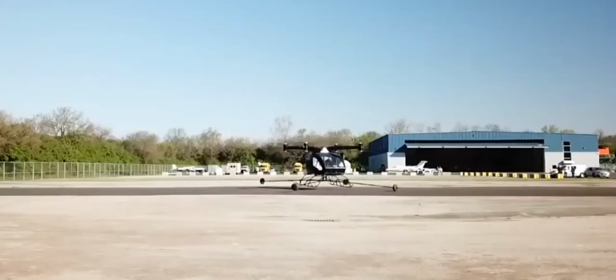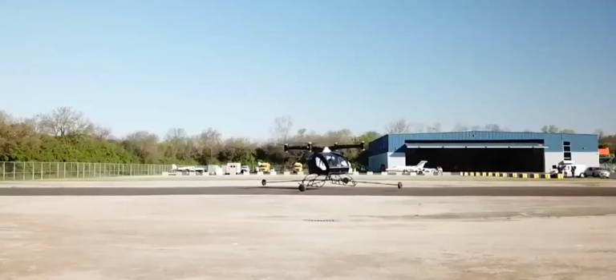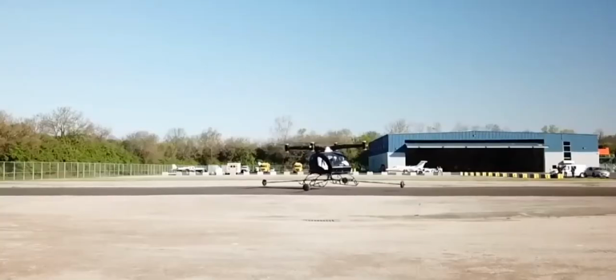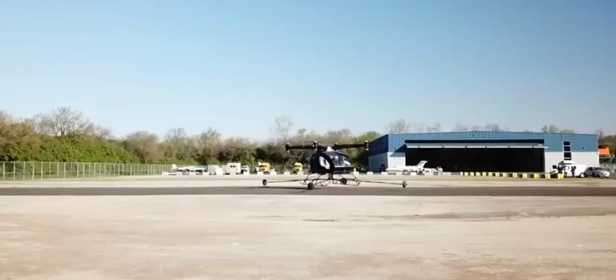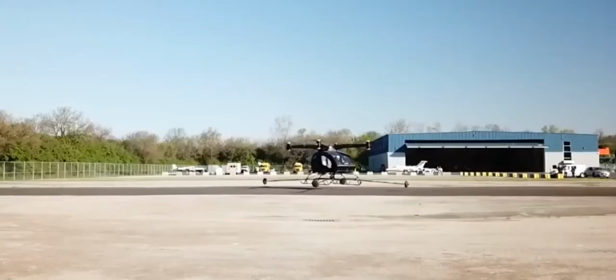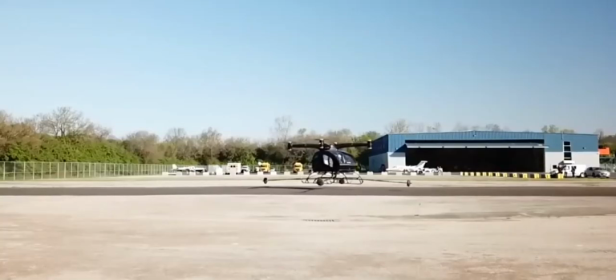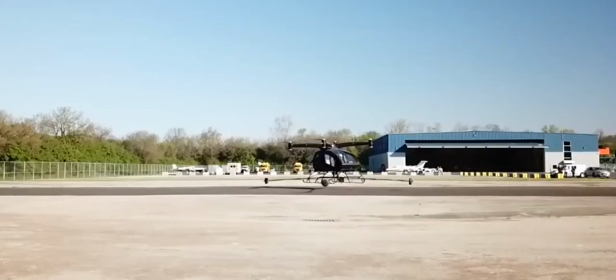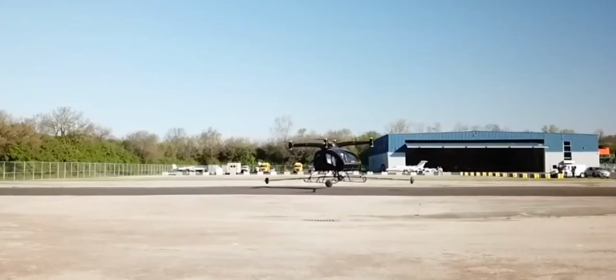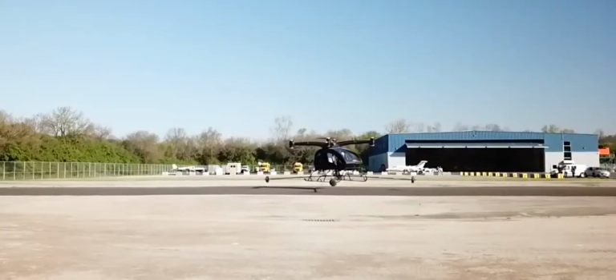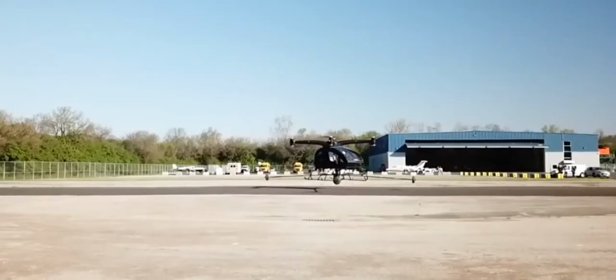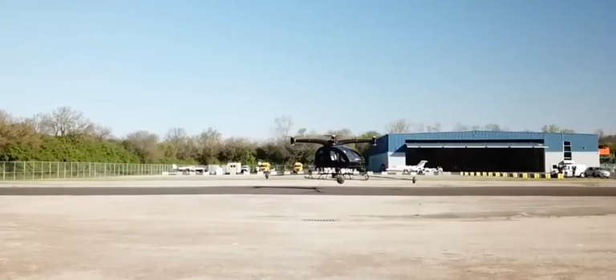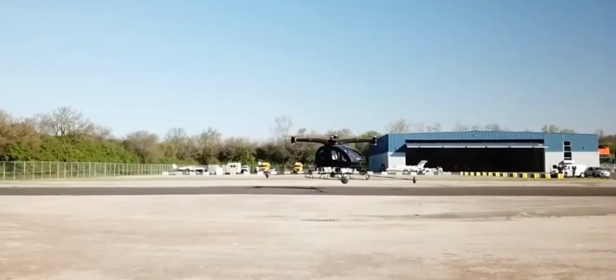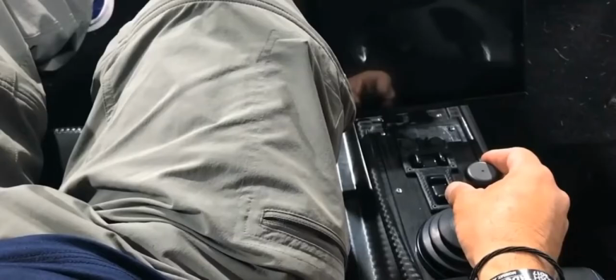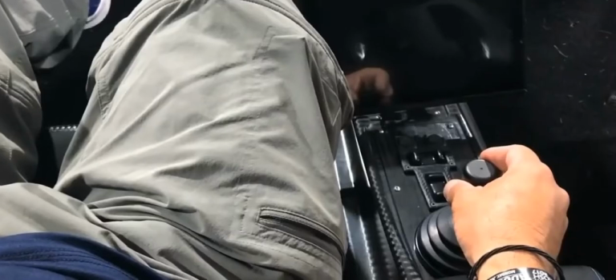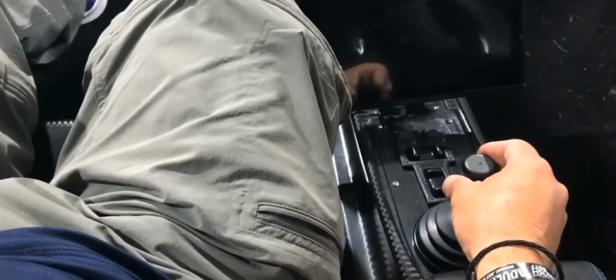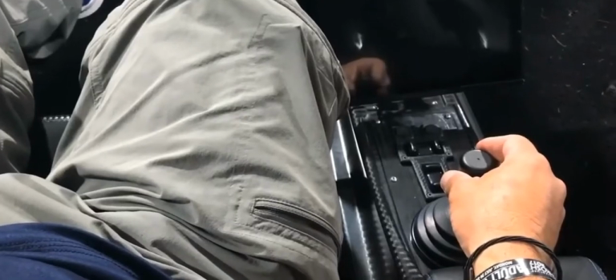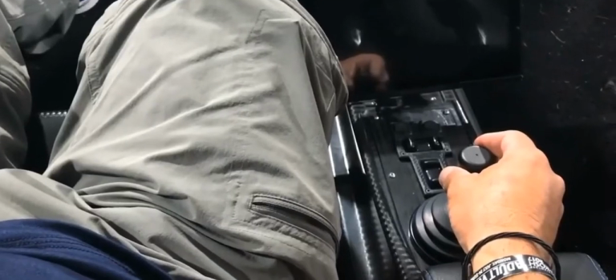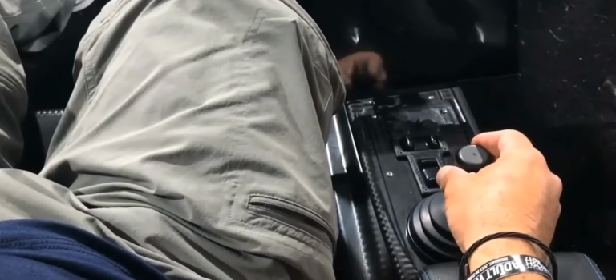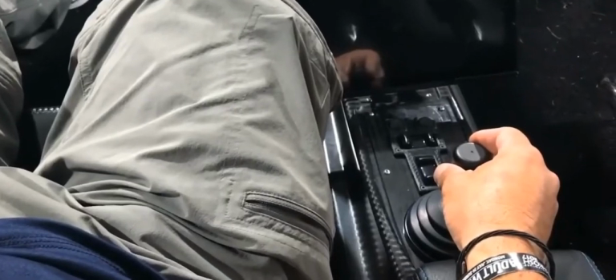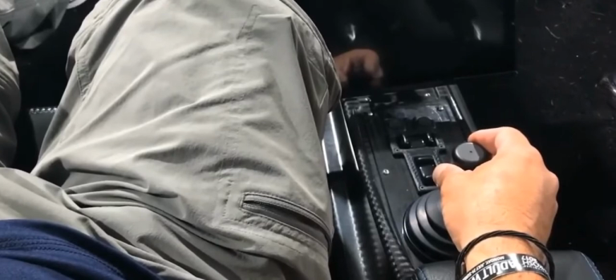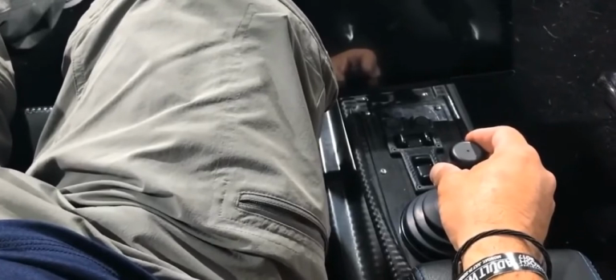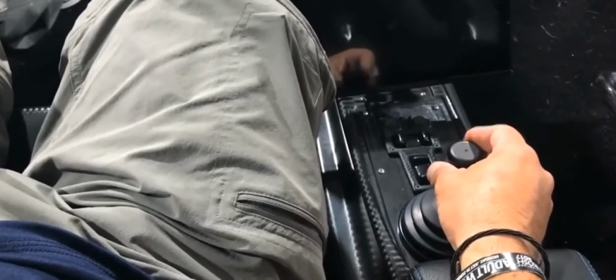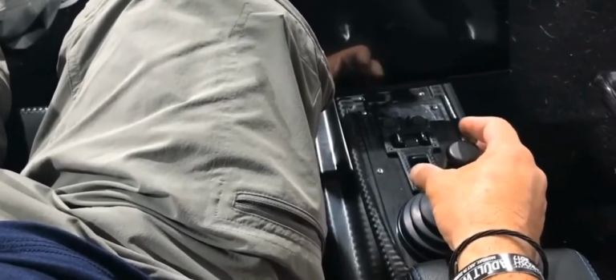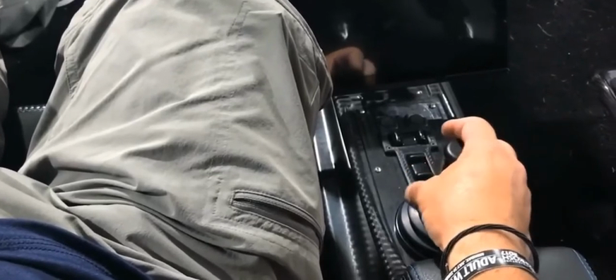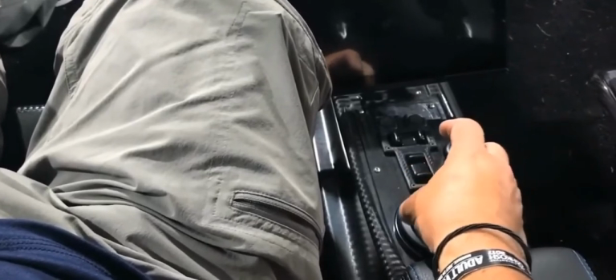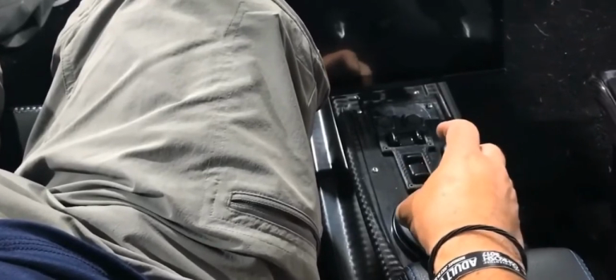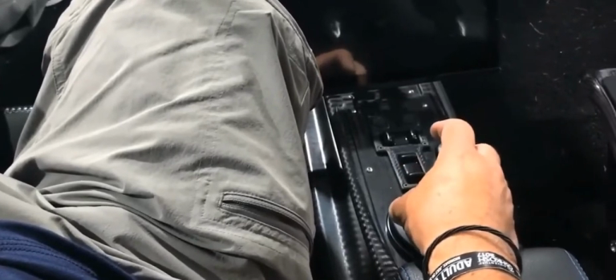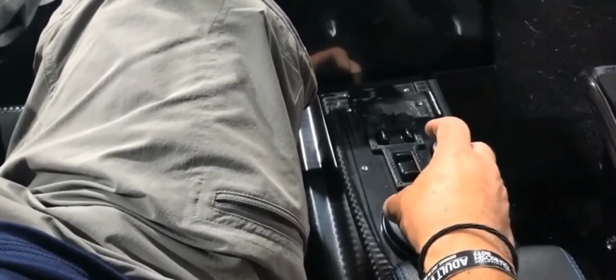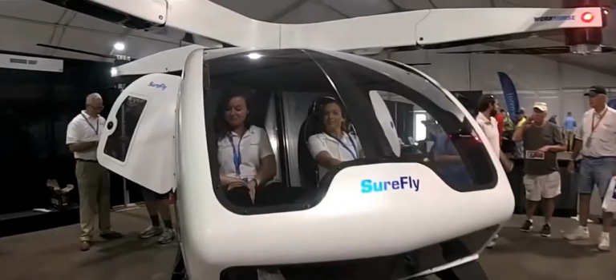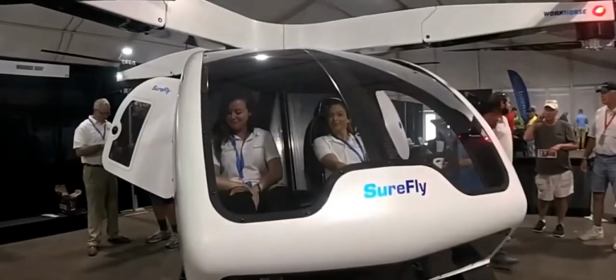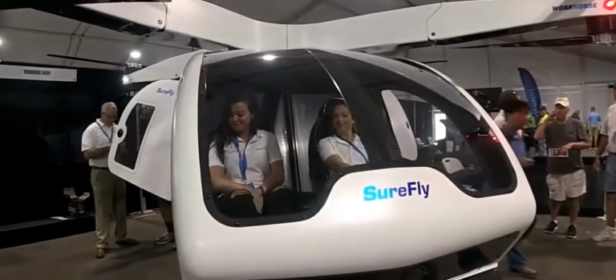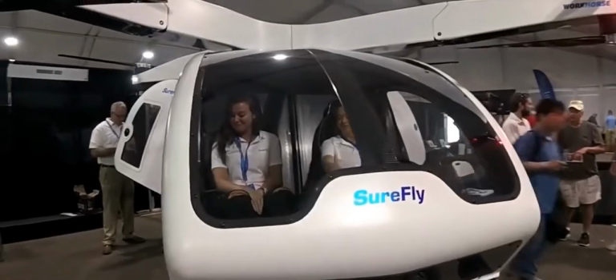The final product will be able to fly autonomously or manually and is targeted to be priced at not more than $200,000 U.S. dollars.